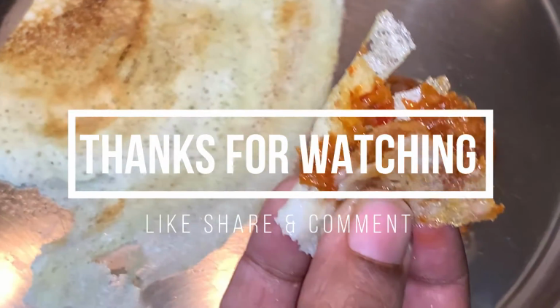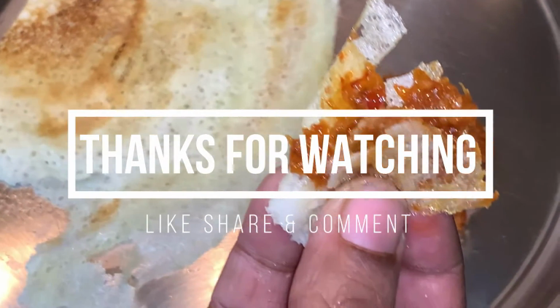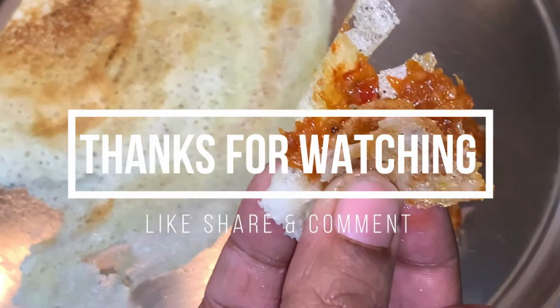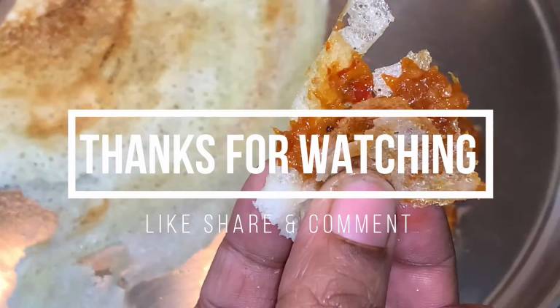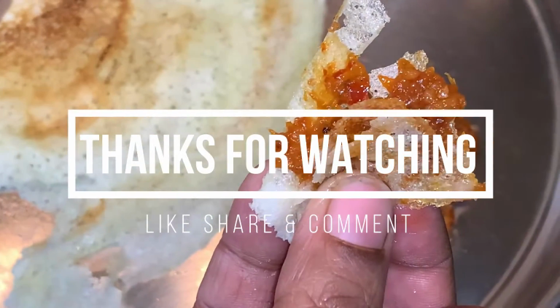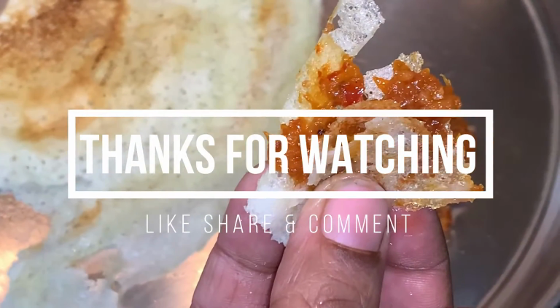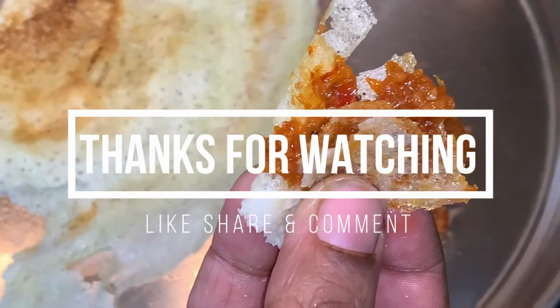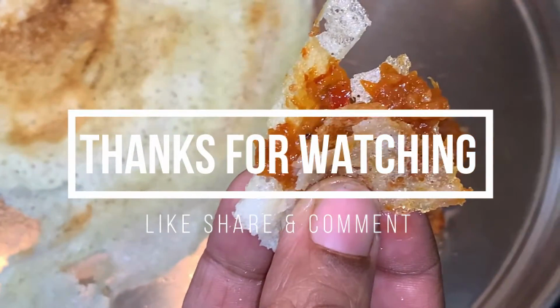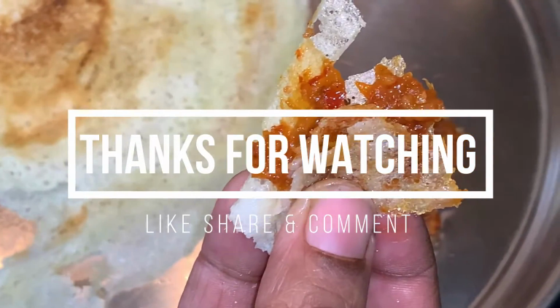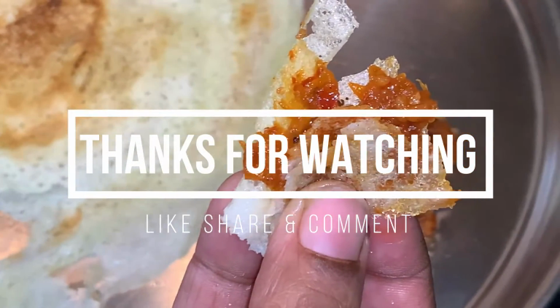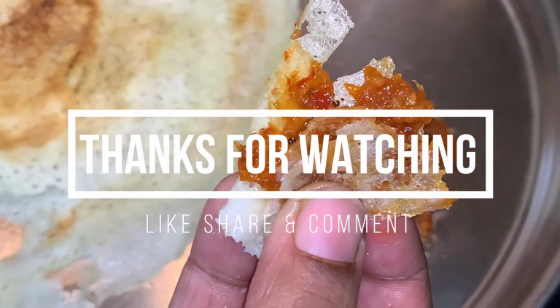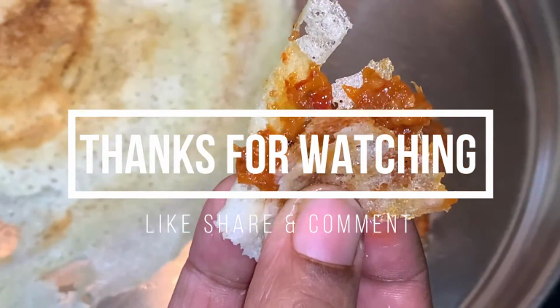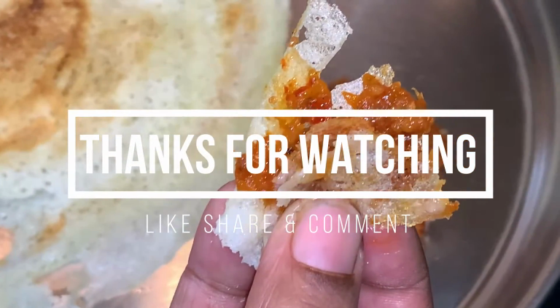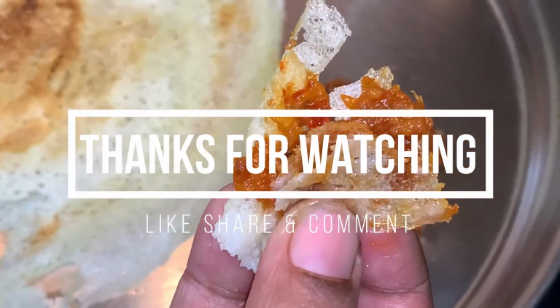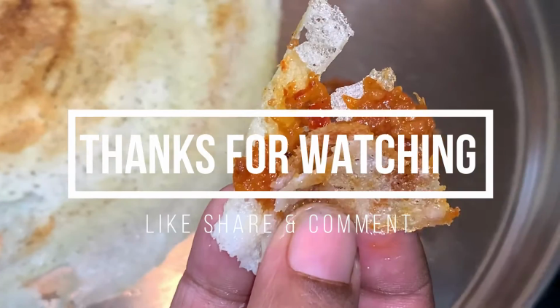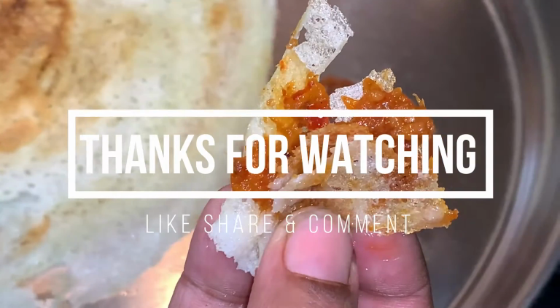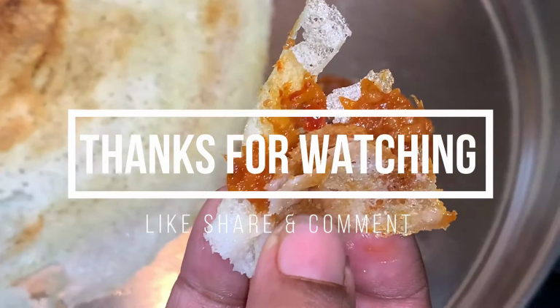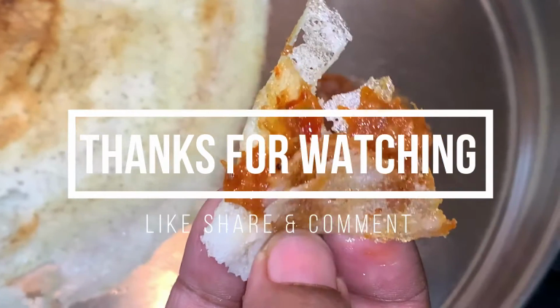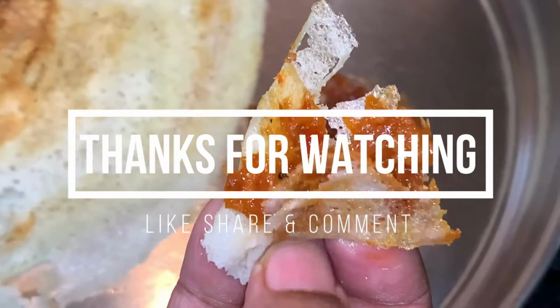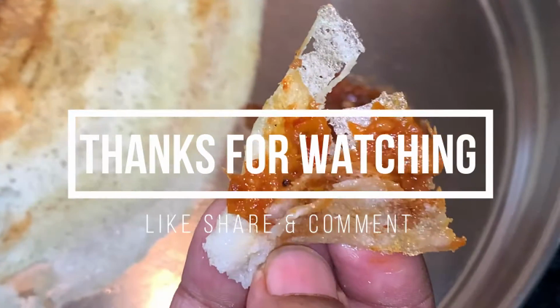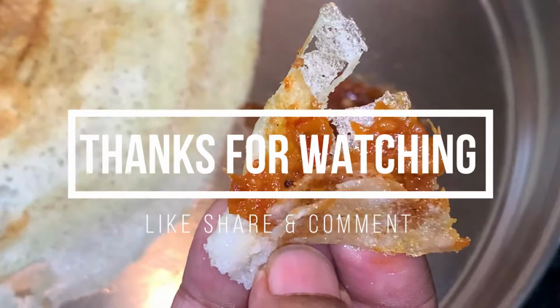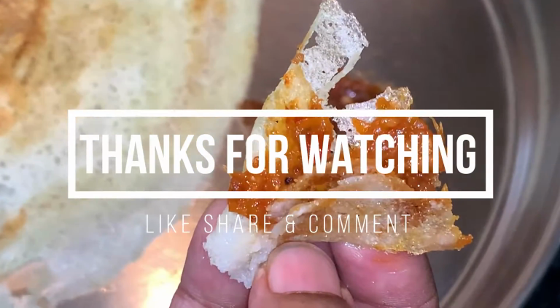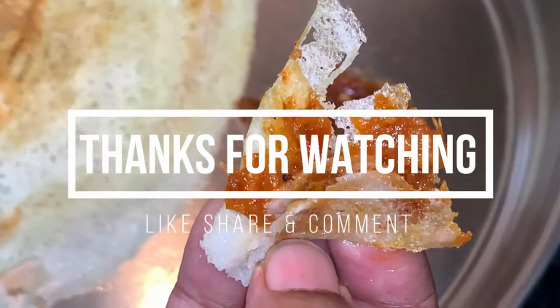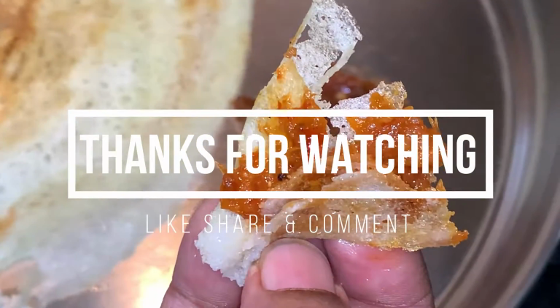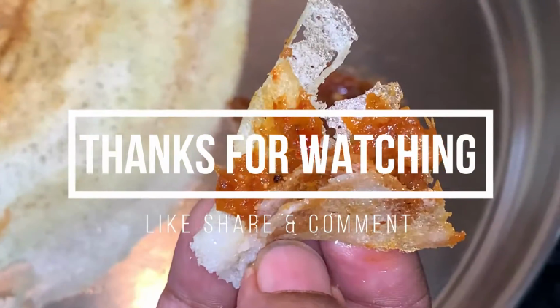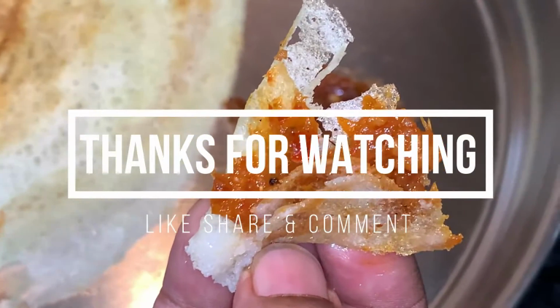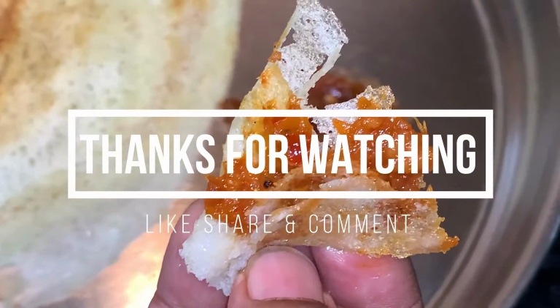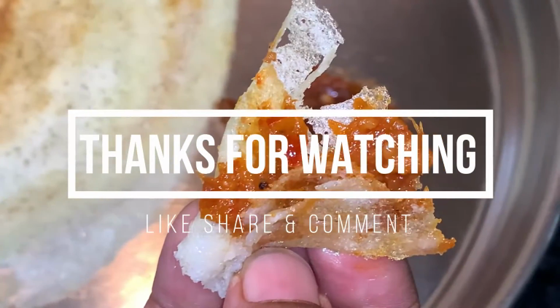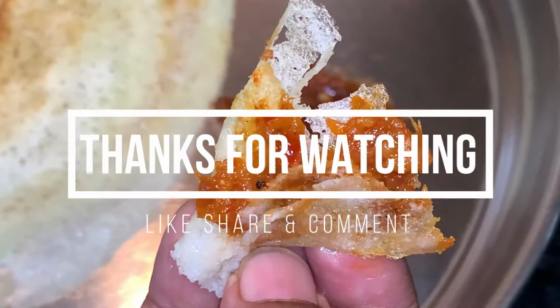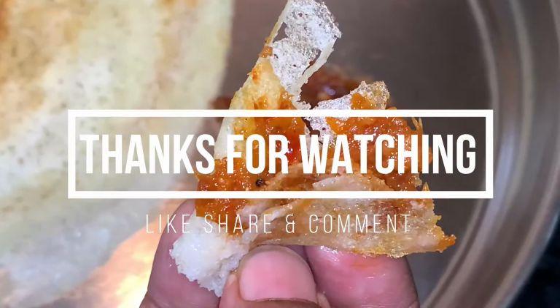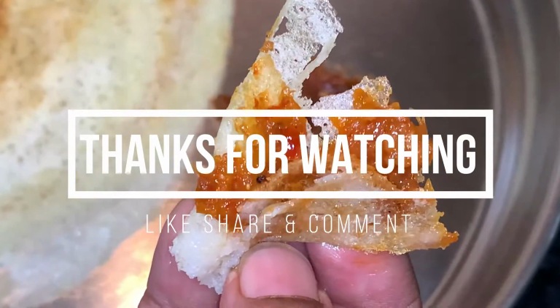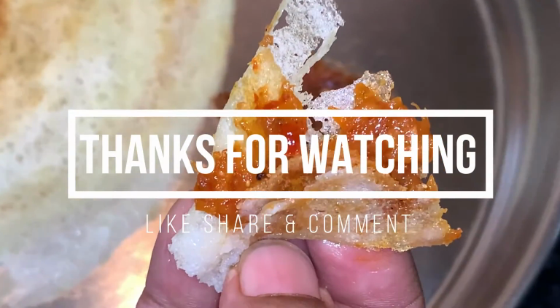Let's do this. Thank you. See you soon. Bye.